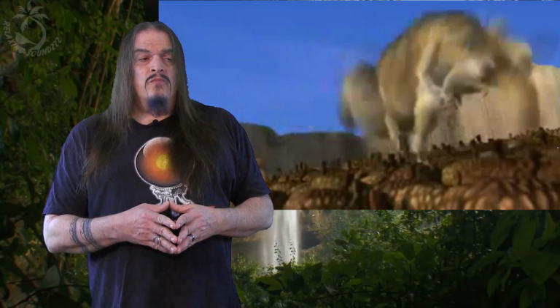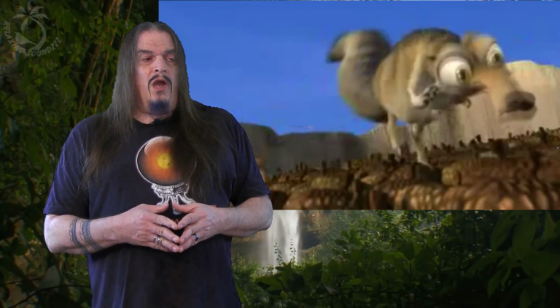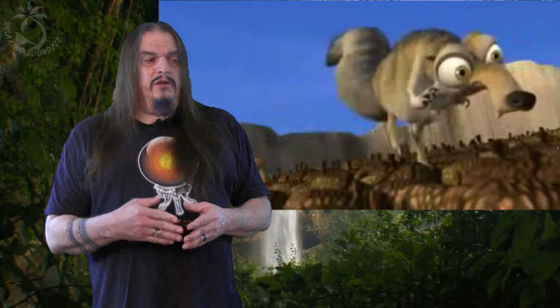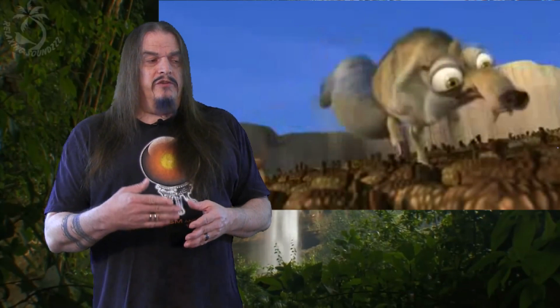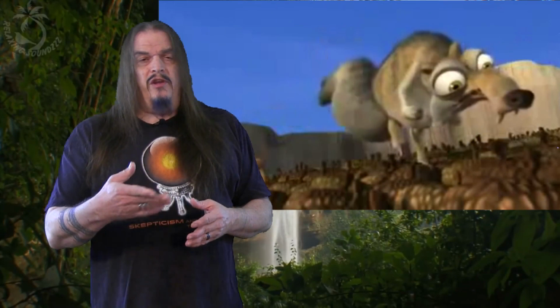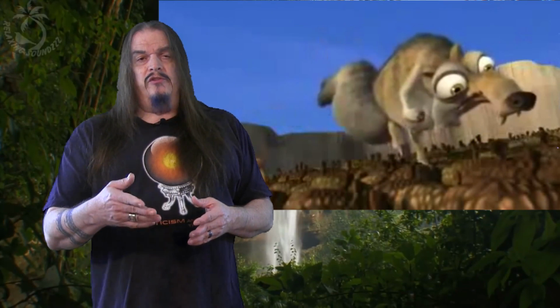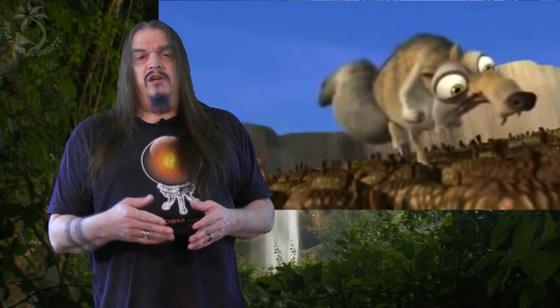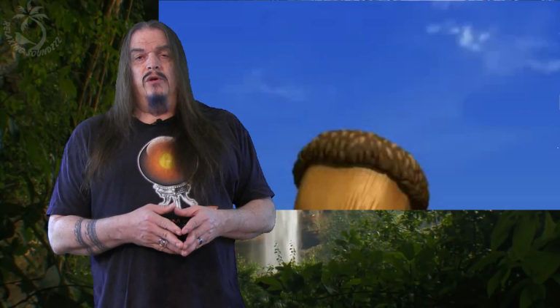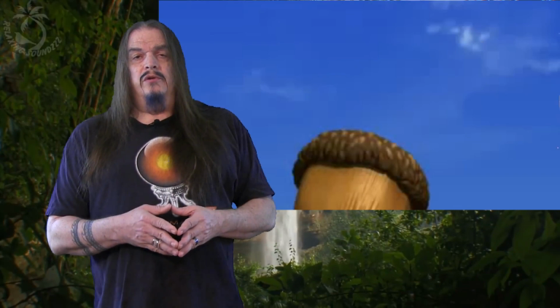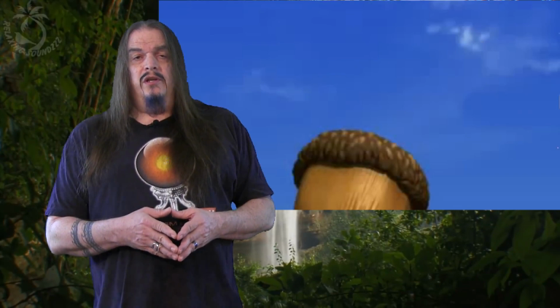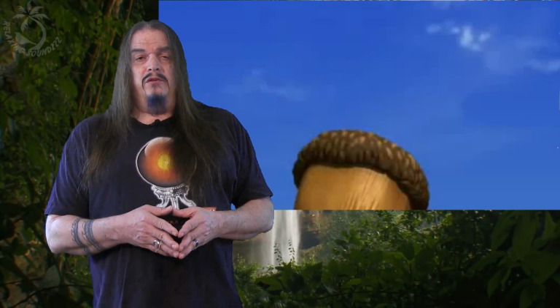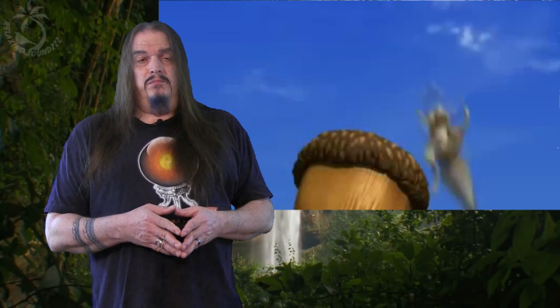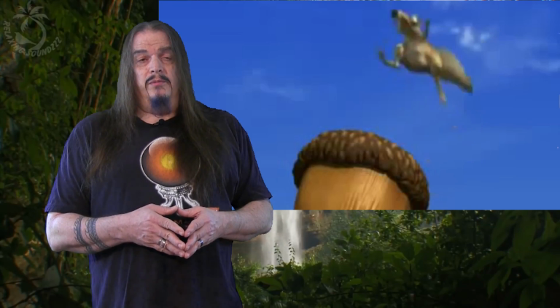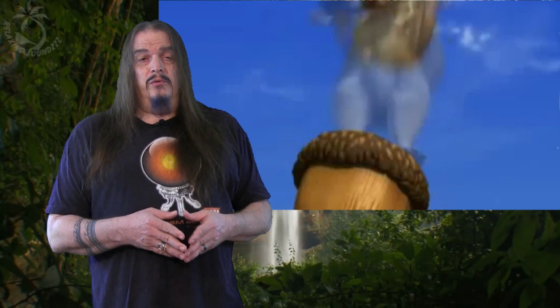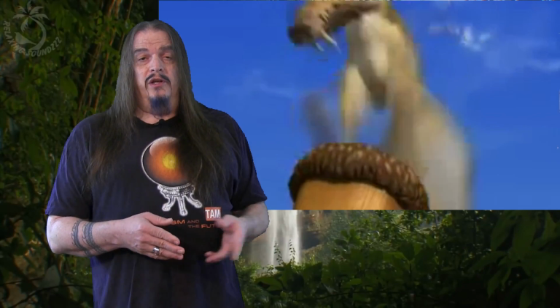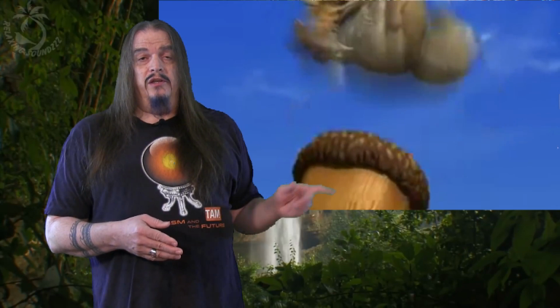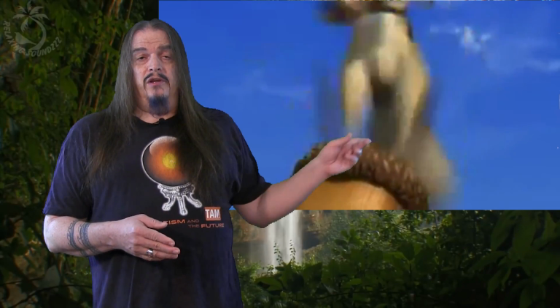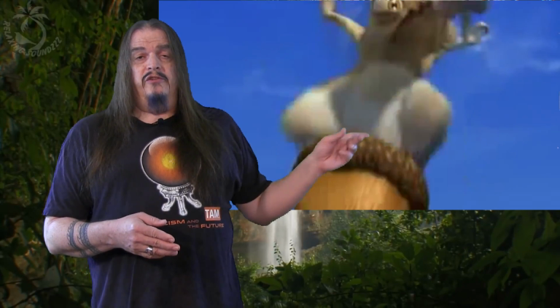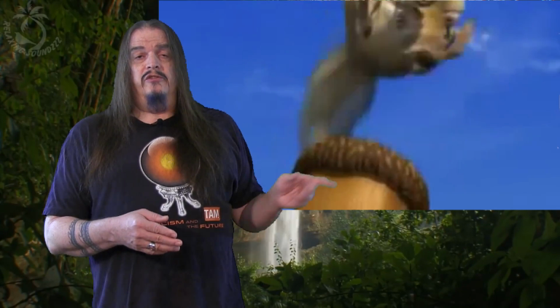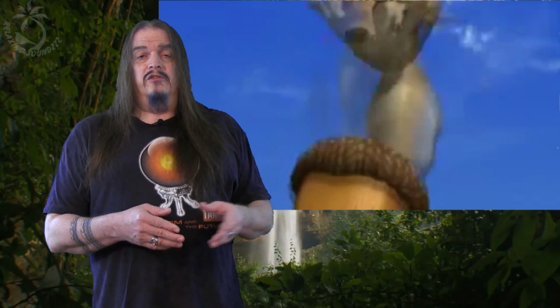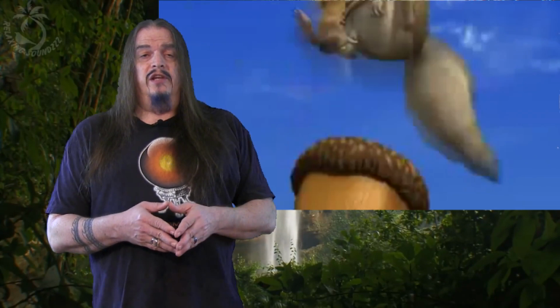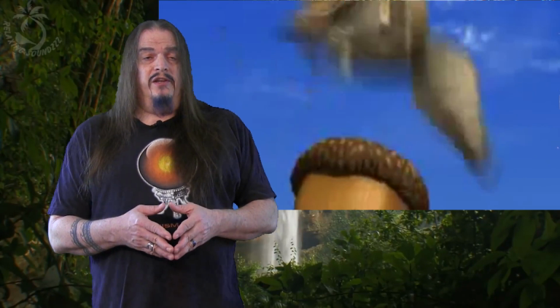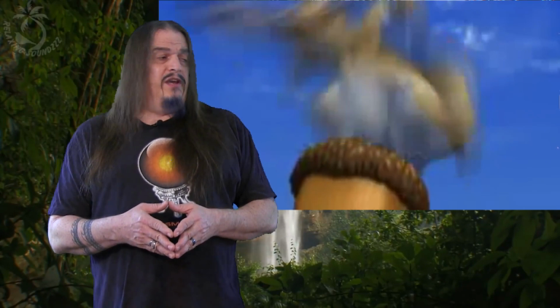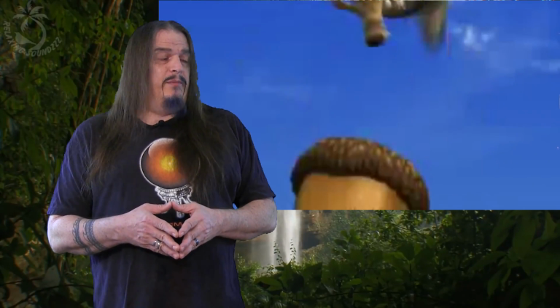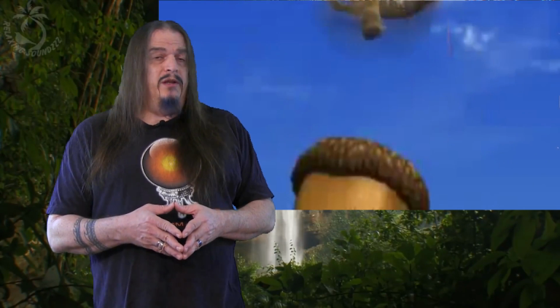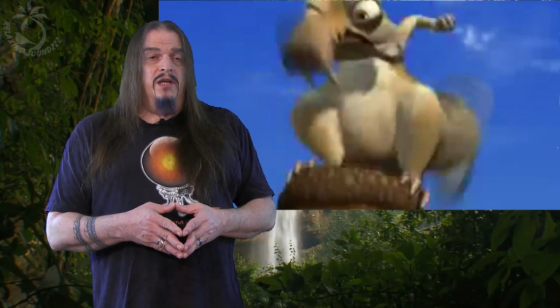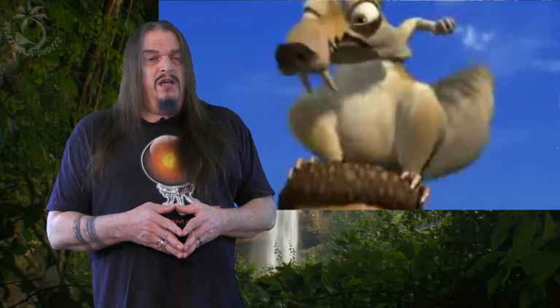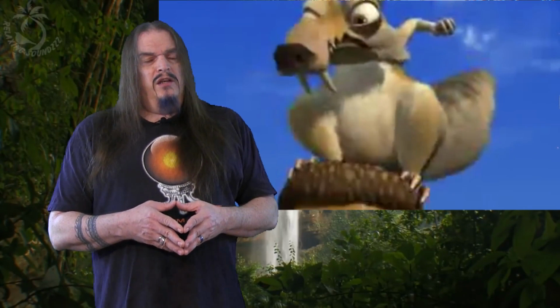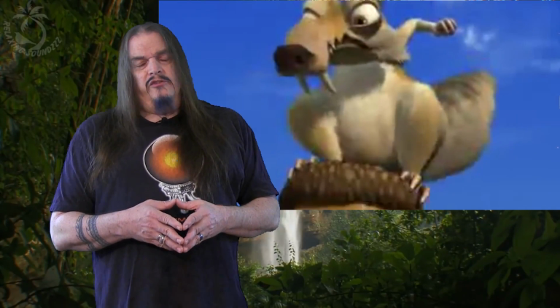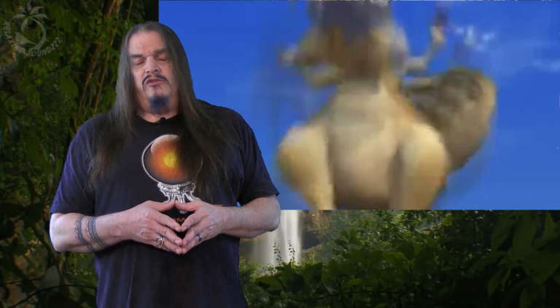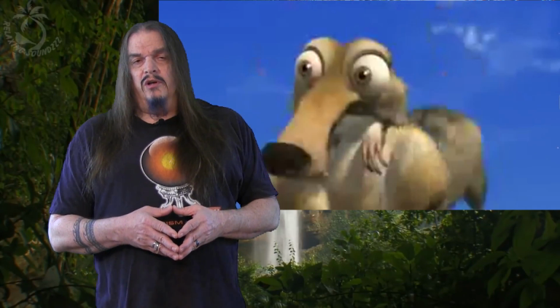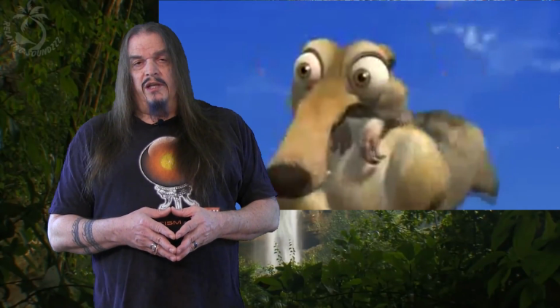I know that sounds like 'rodent,' and you're probably worried that your ancestors look like this guy — but not so squirrely.